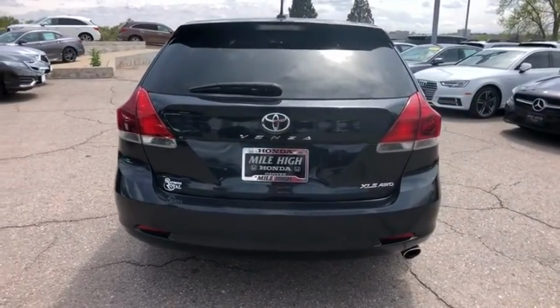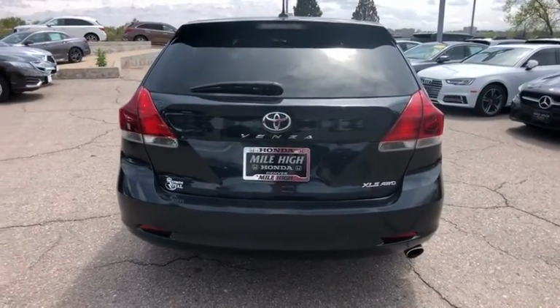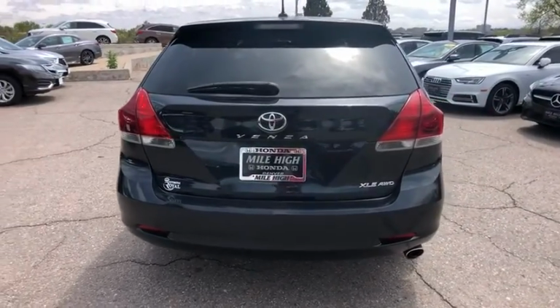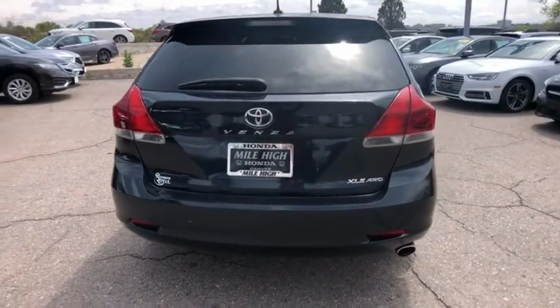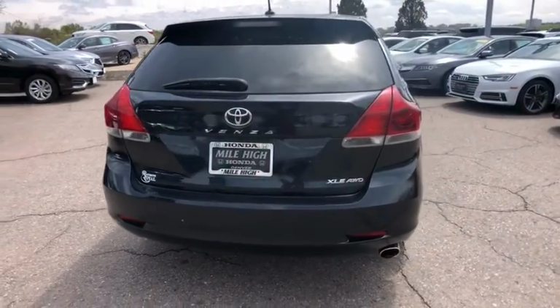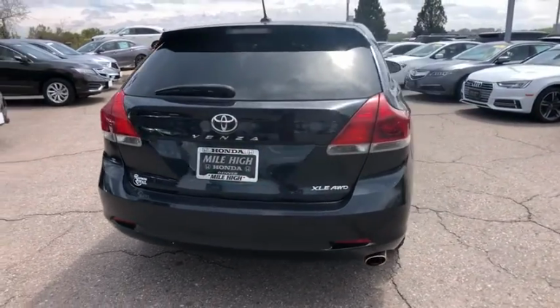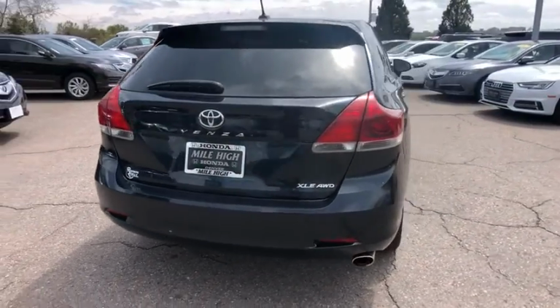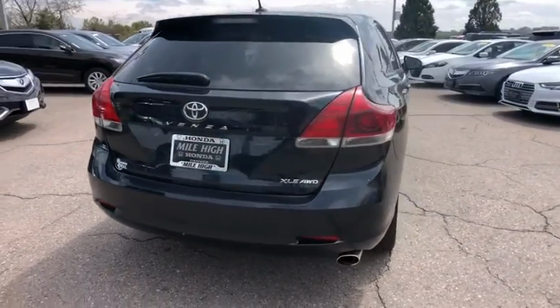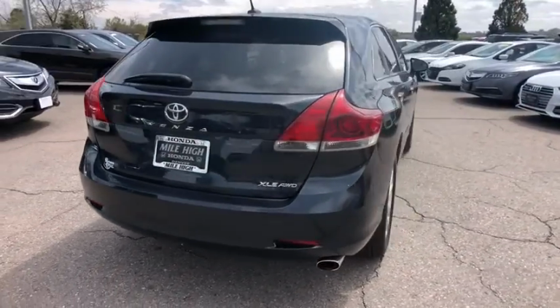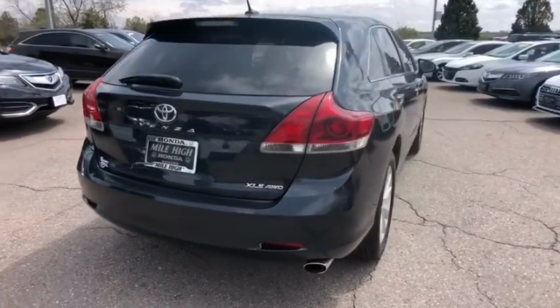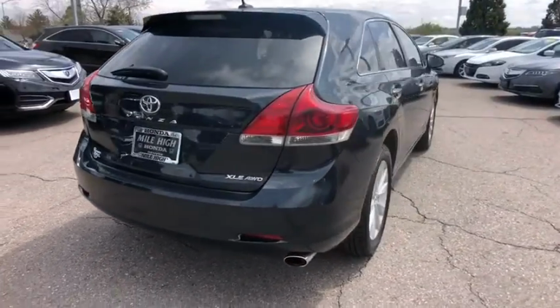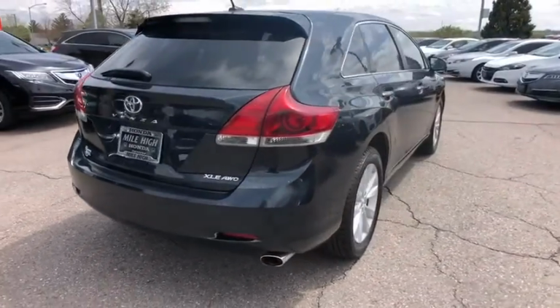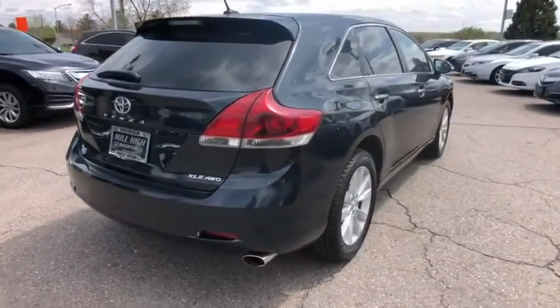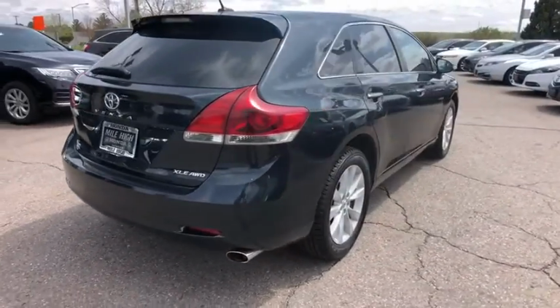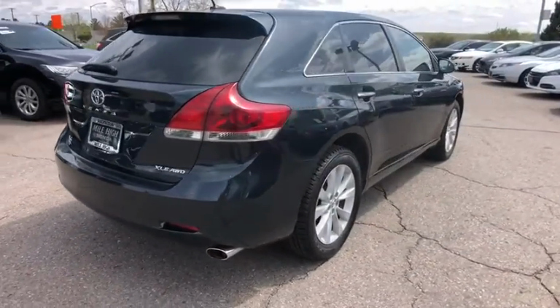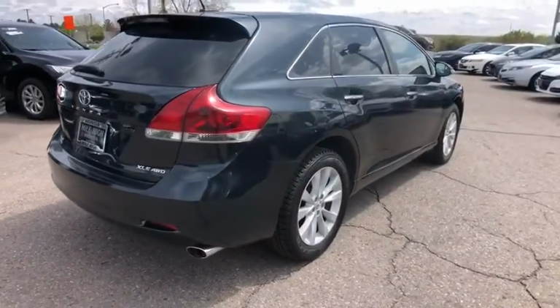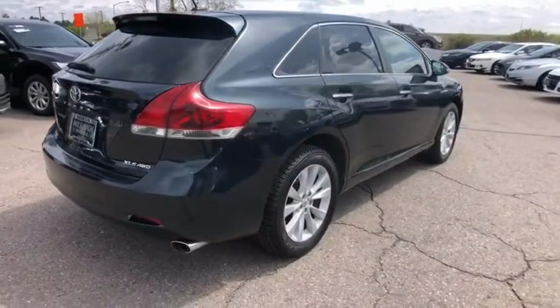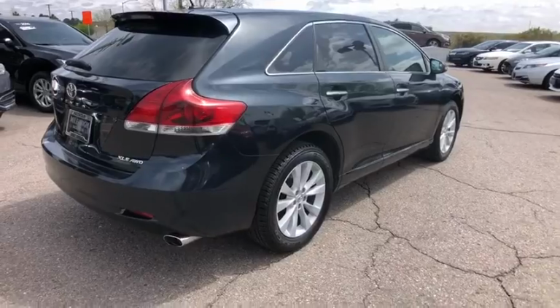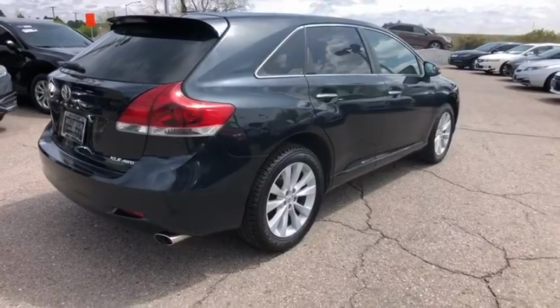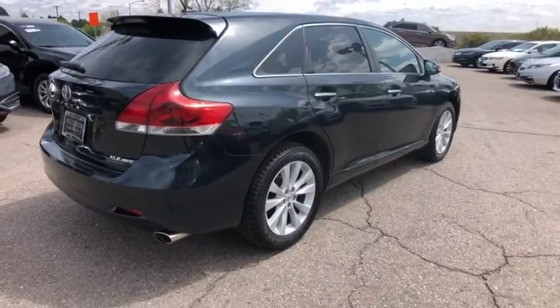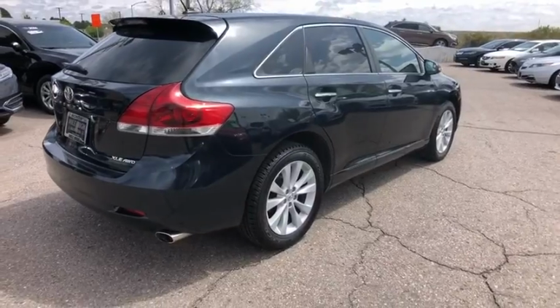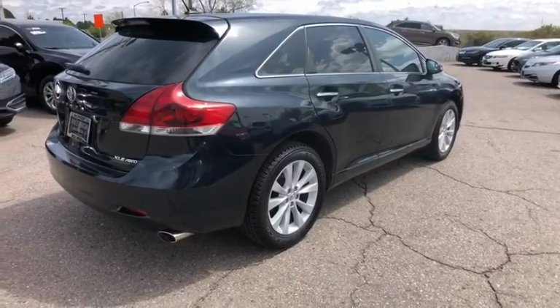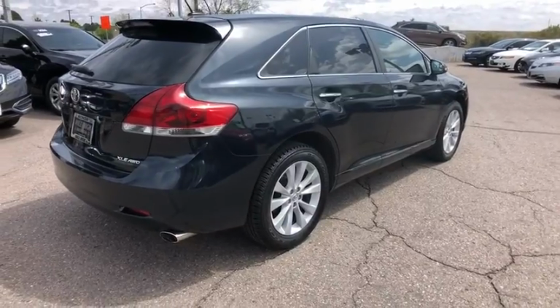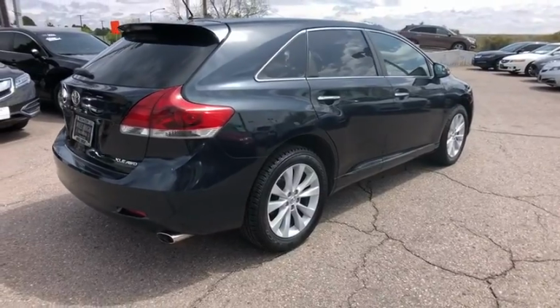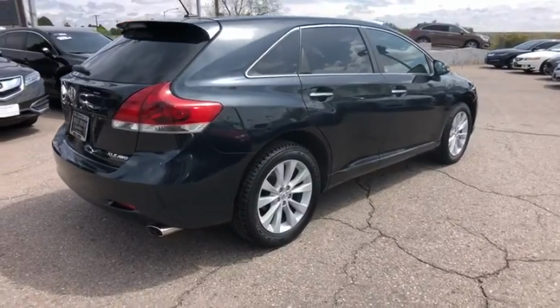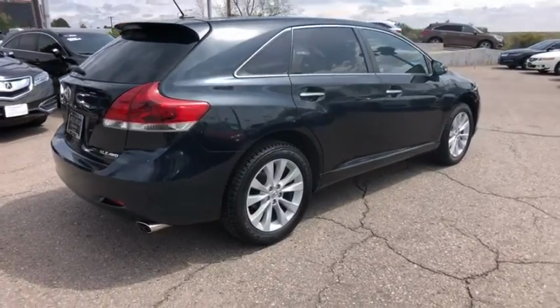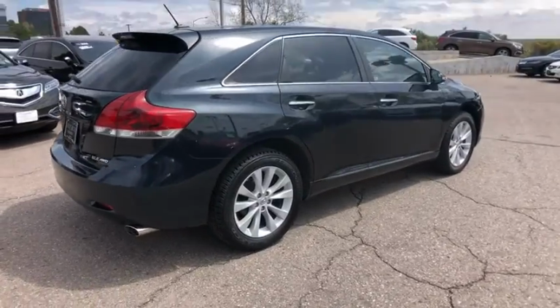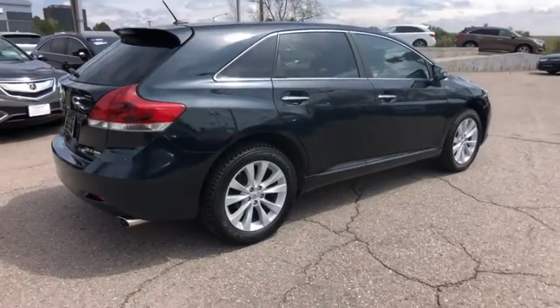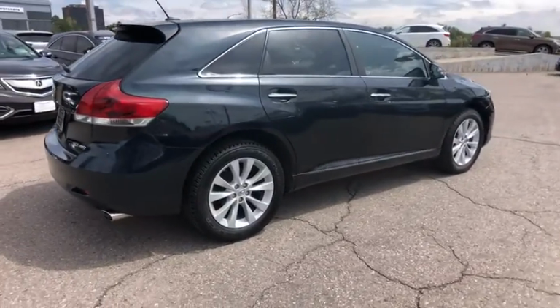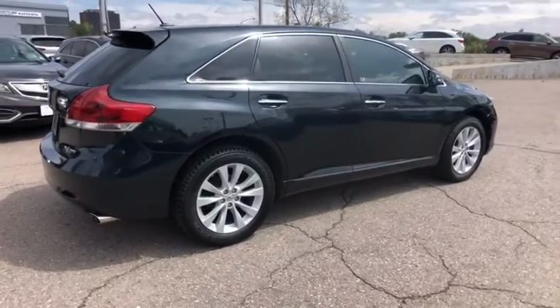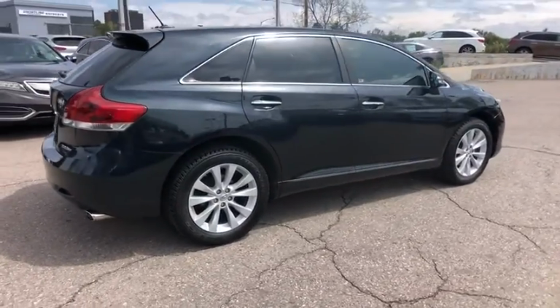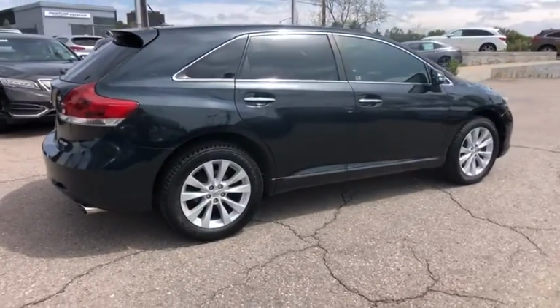You're more than one thing, so is Venza. This vehicle has less than 55,000 miles.